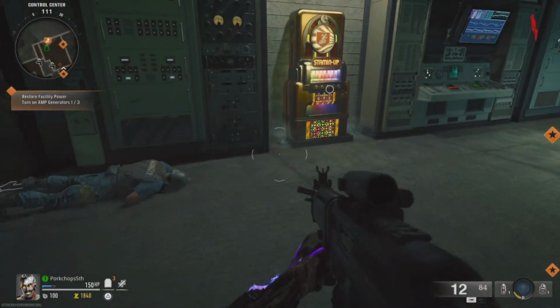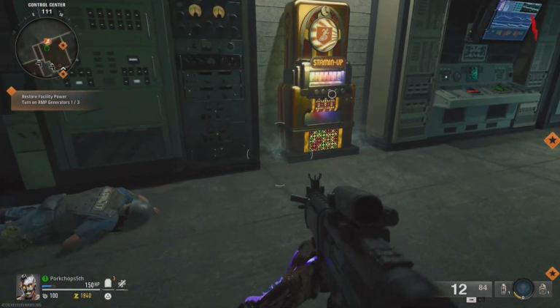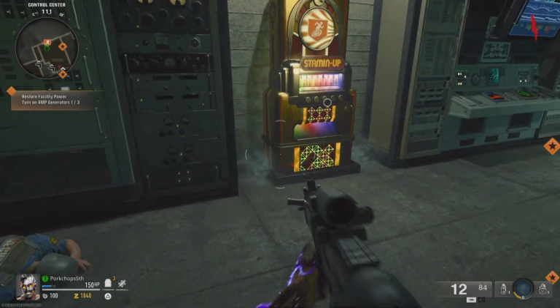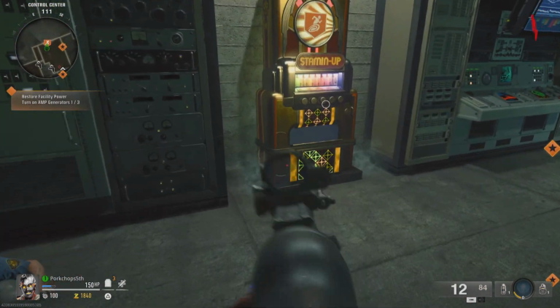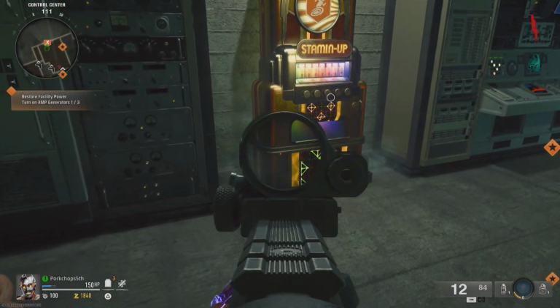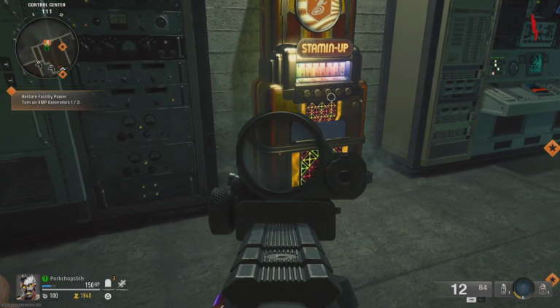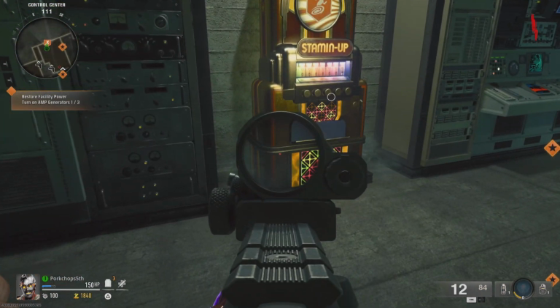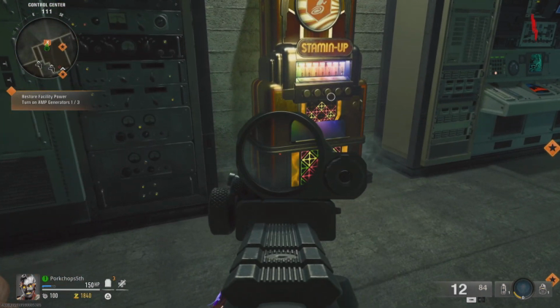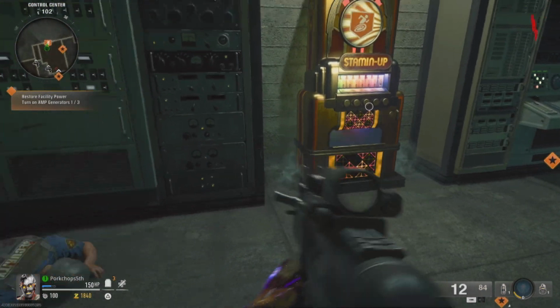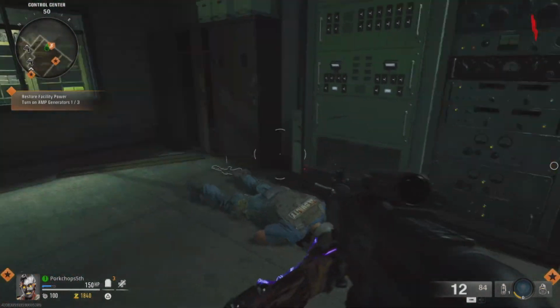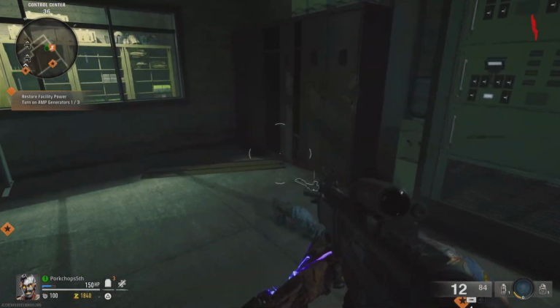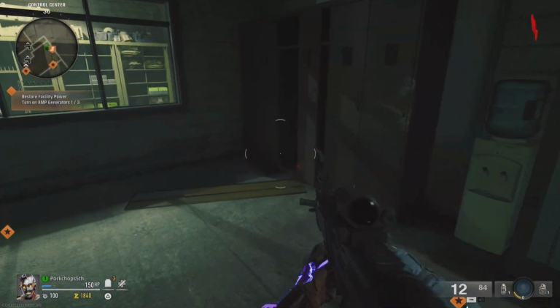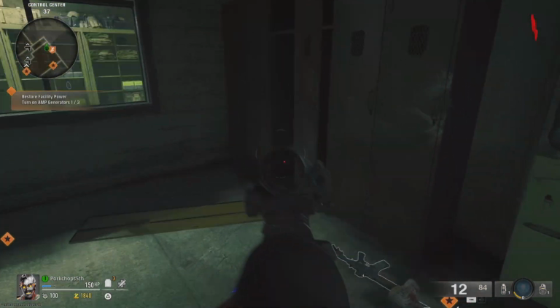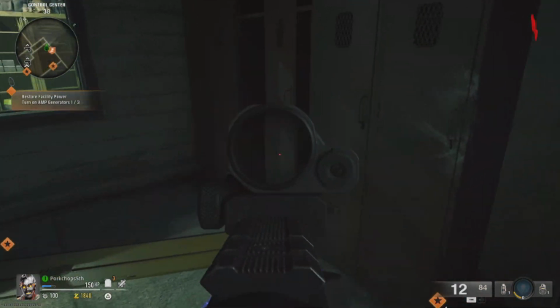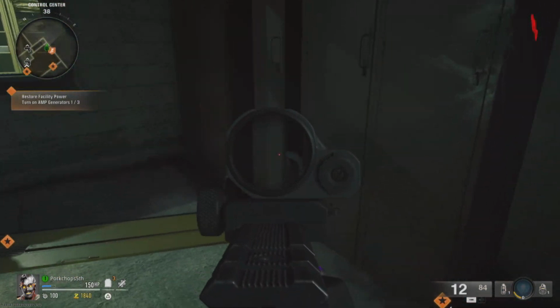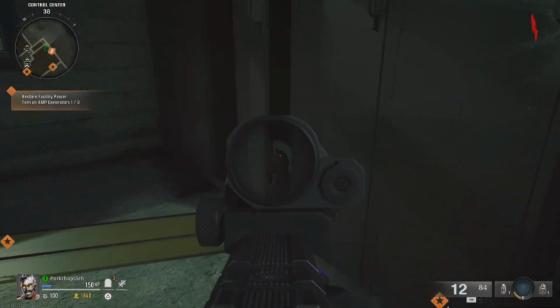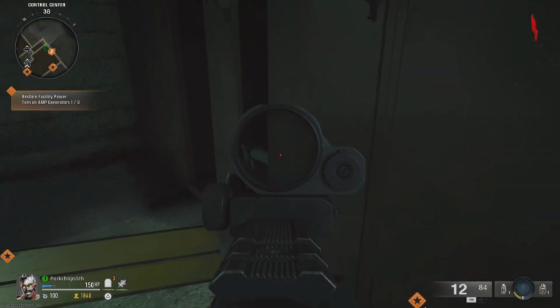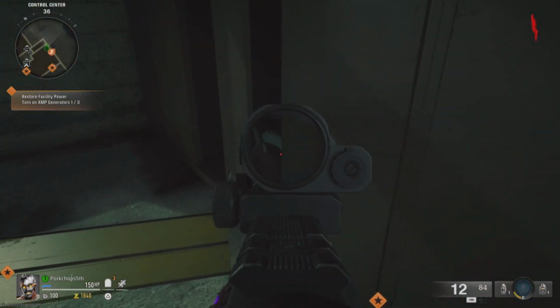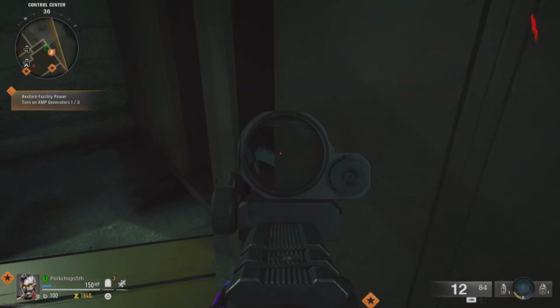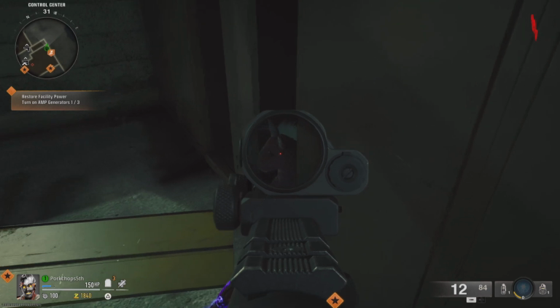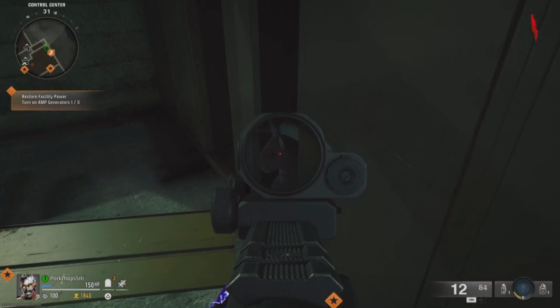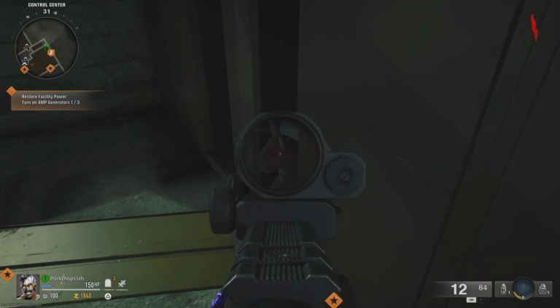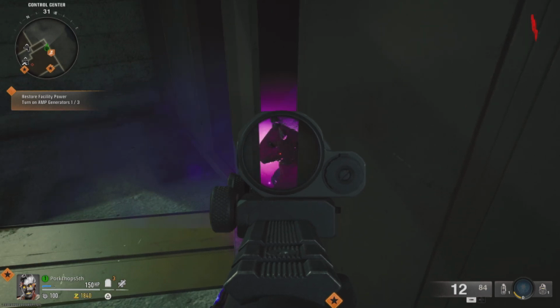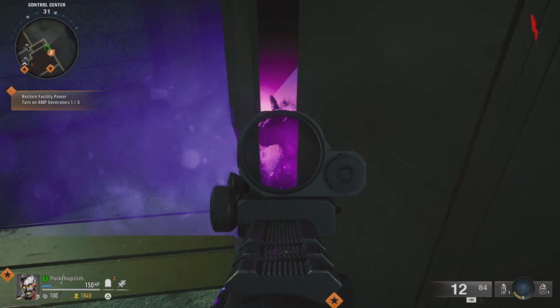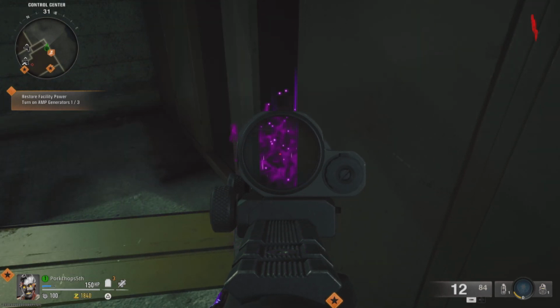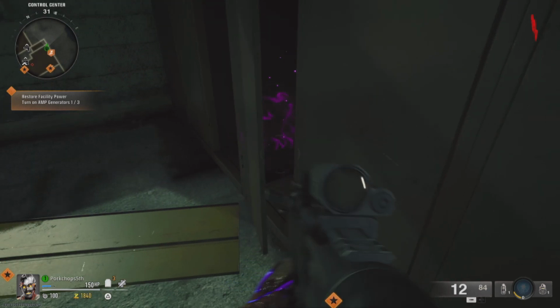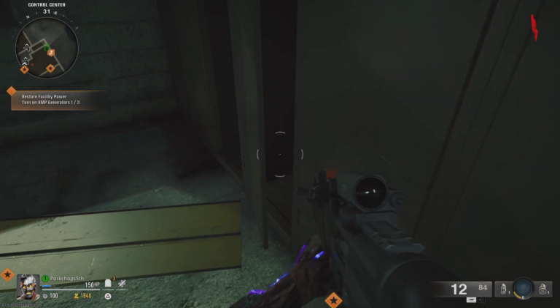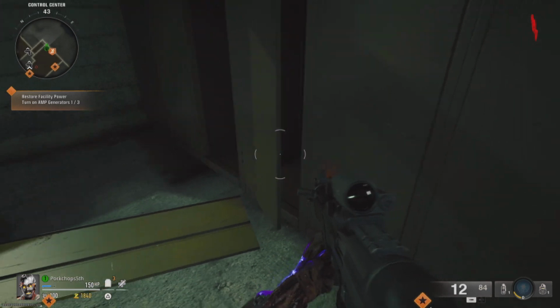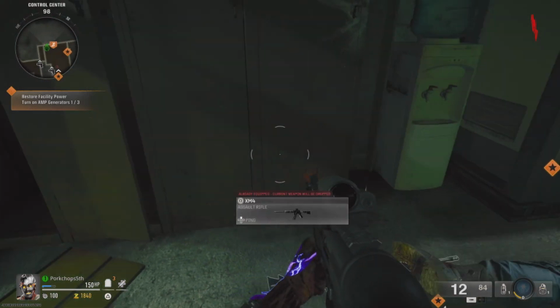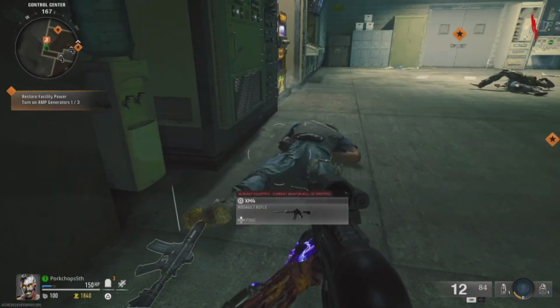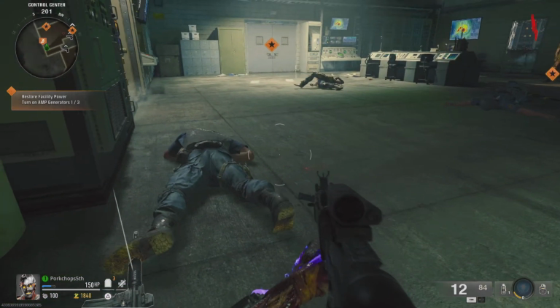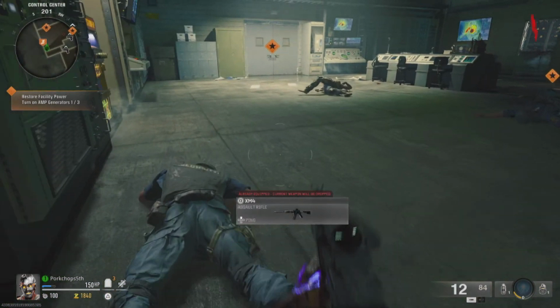The first location is going to be in the stamina room. It's going to be right in this locker right here — just go up and hold X on it, and it'll disappear.